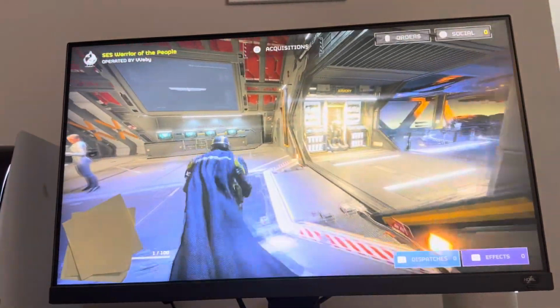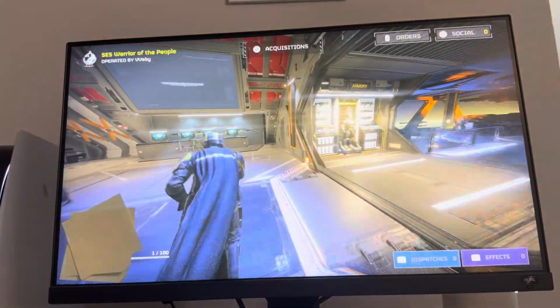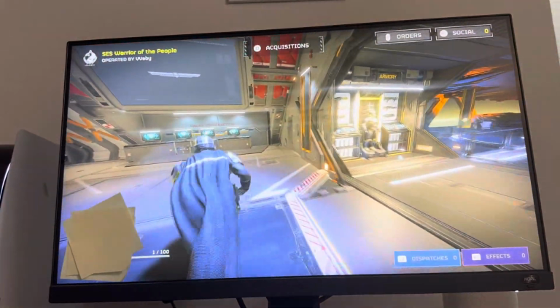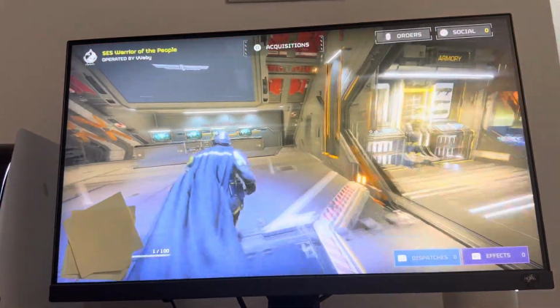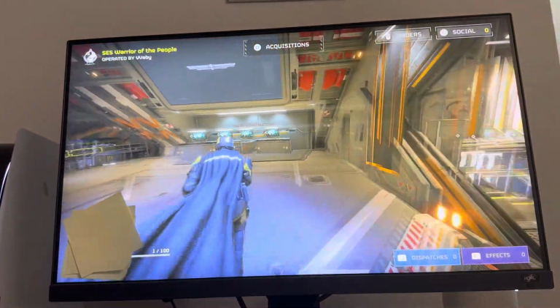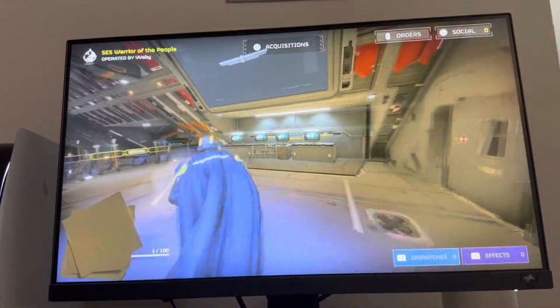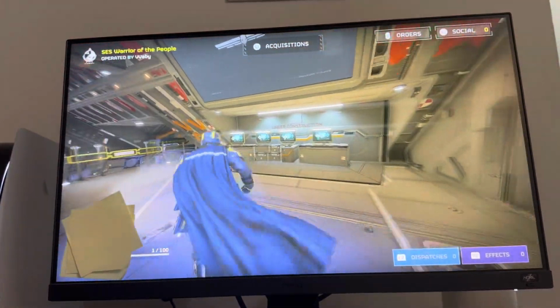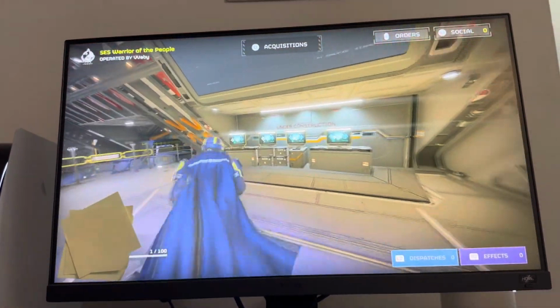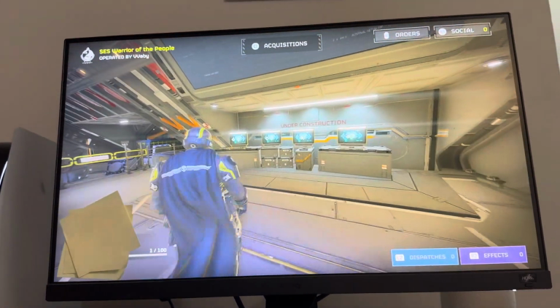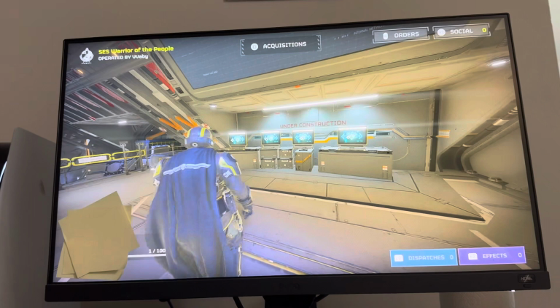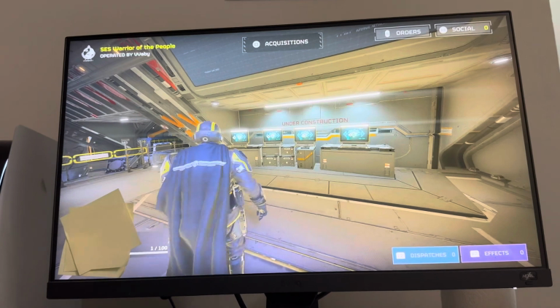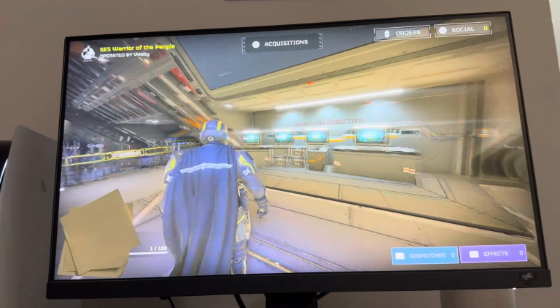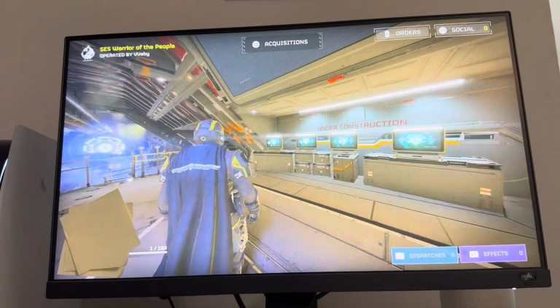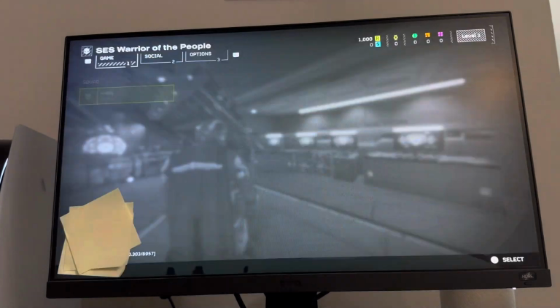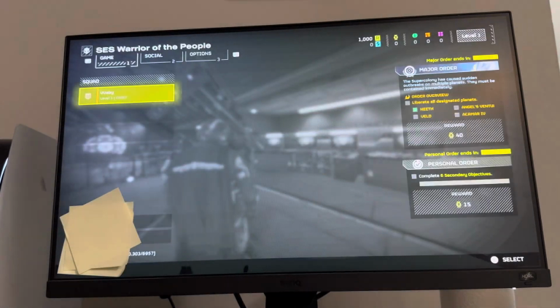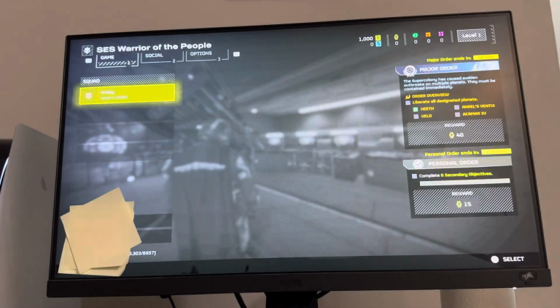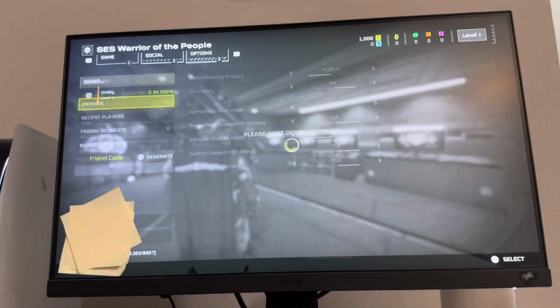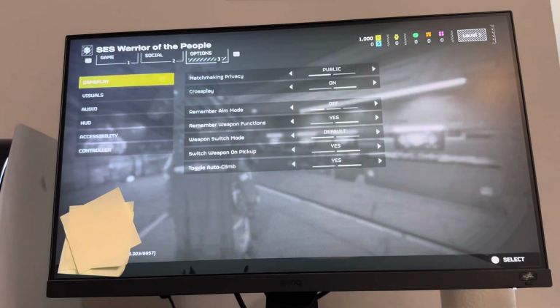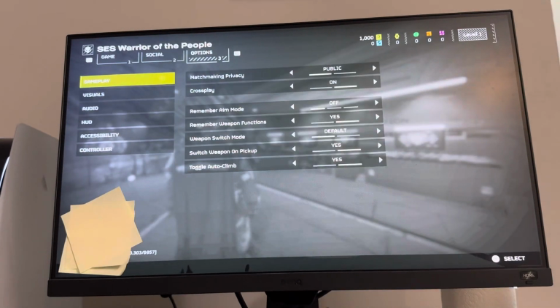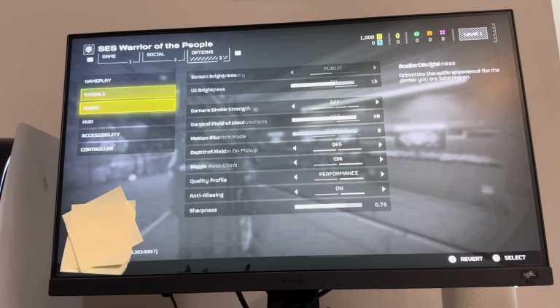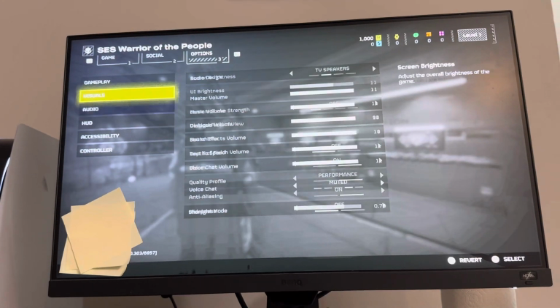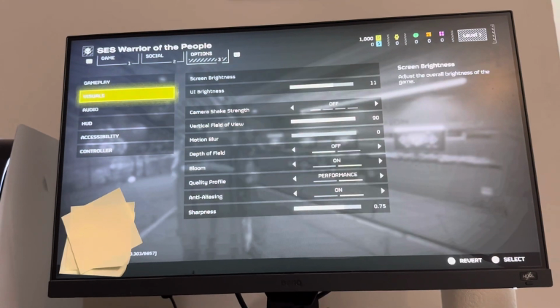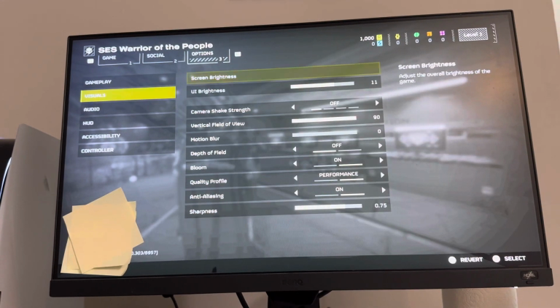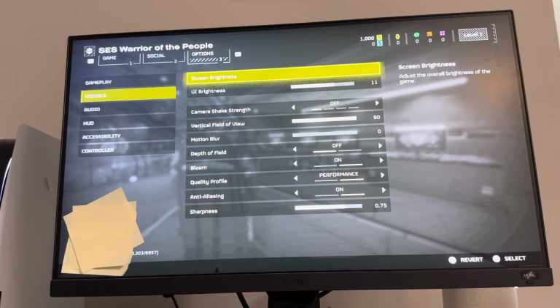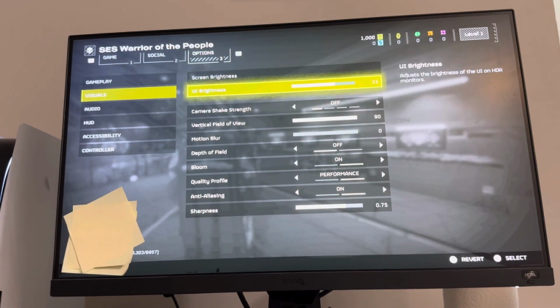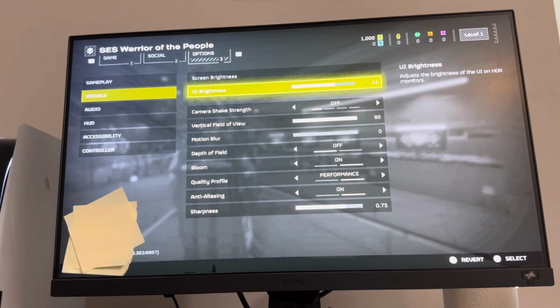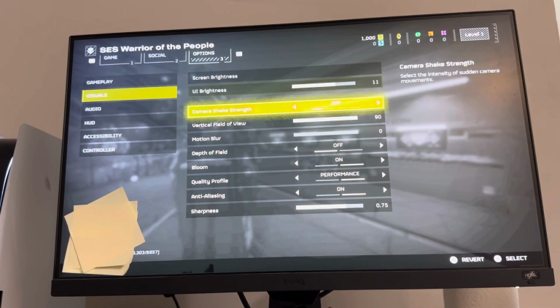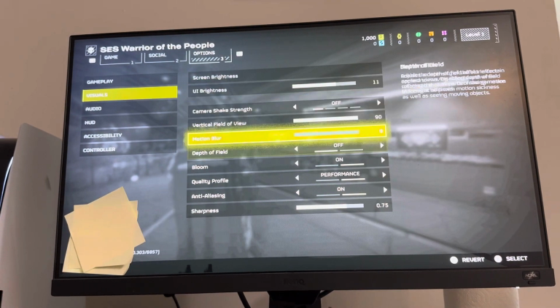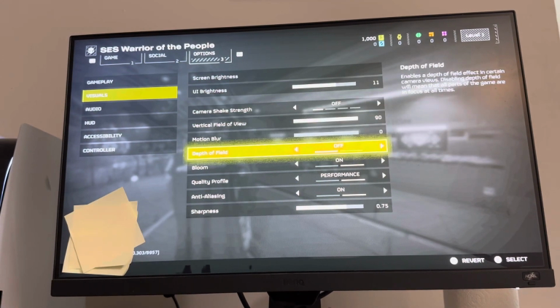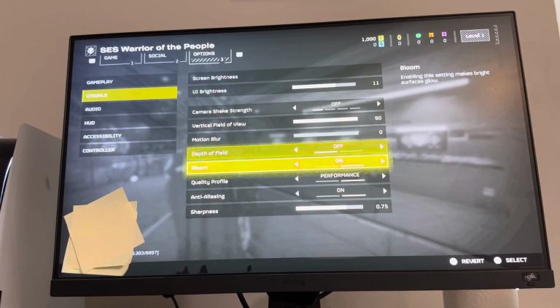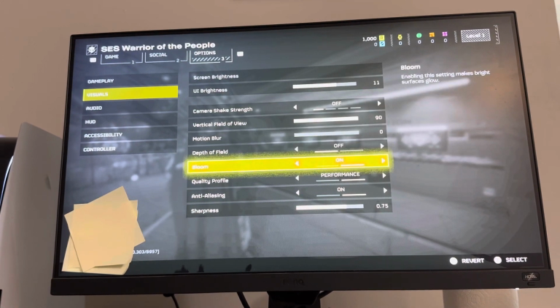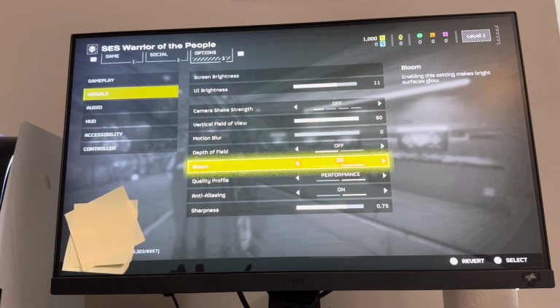I just got the game, so I'm just learning. But you can change this in Helldivers 2 by going to Options, then Visuals, and change the Bloom right here.